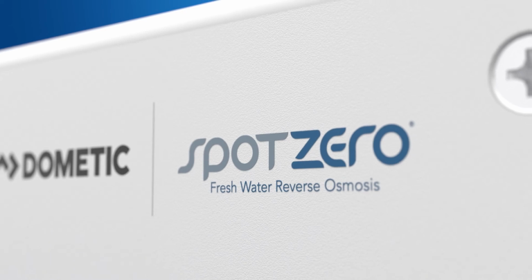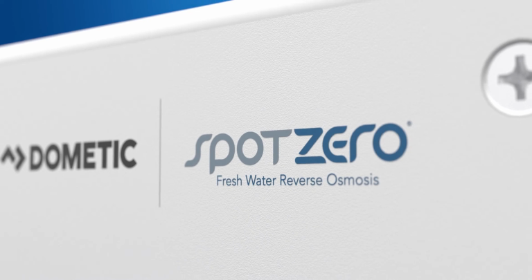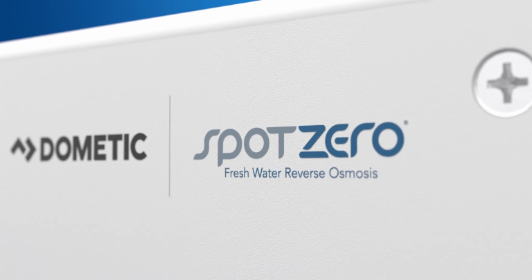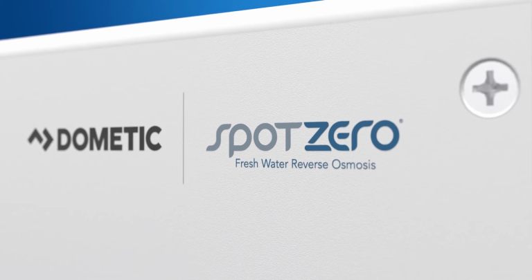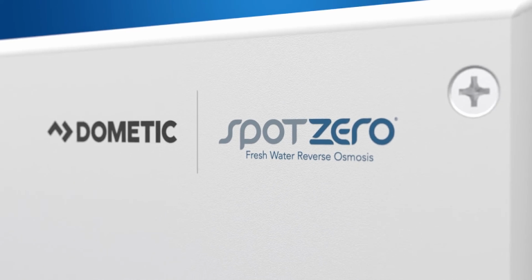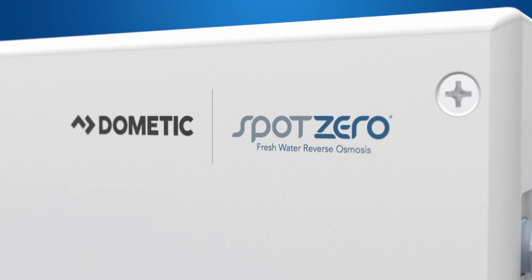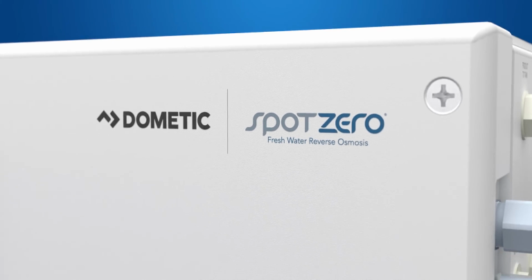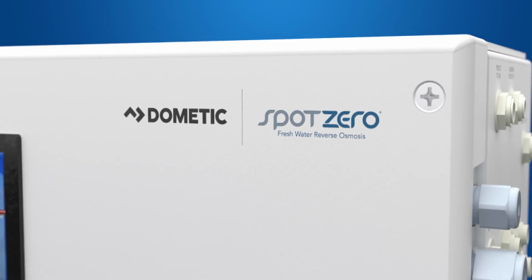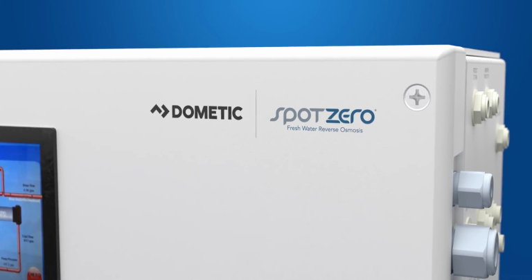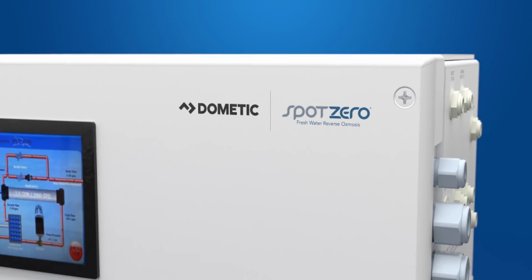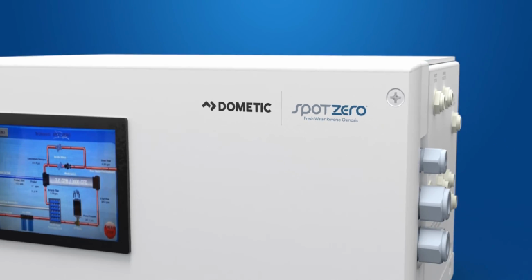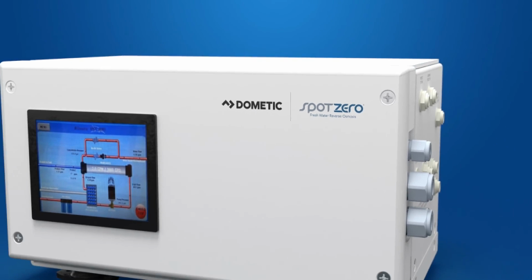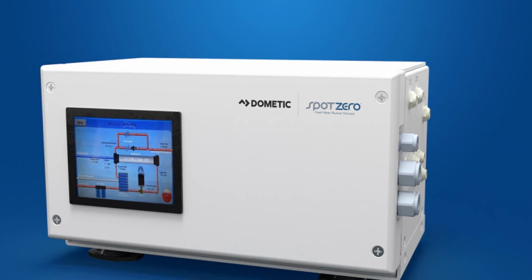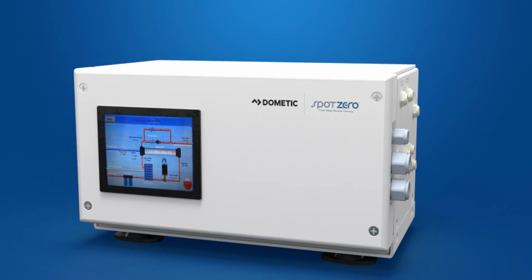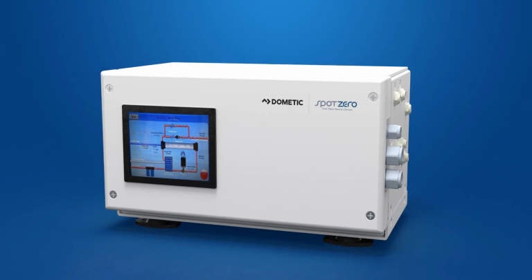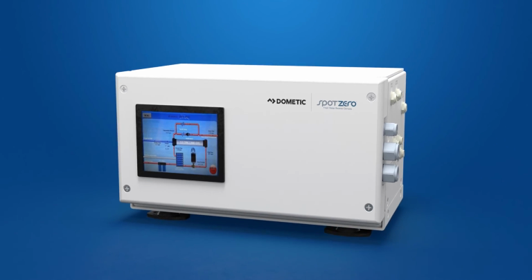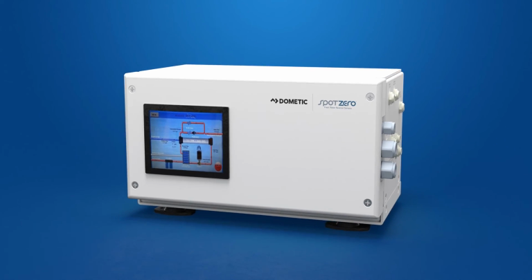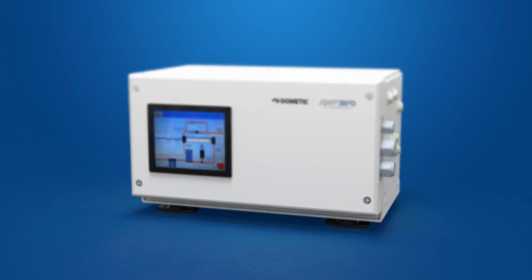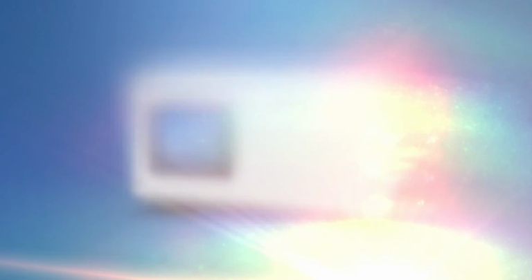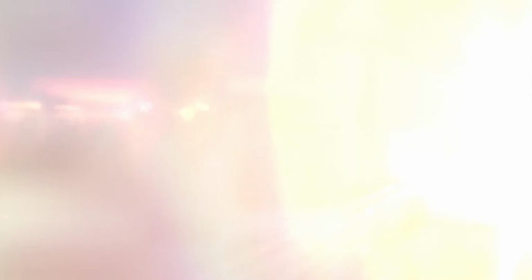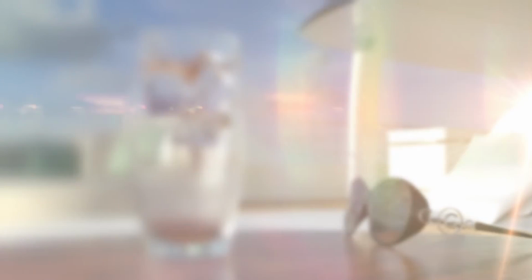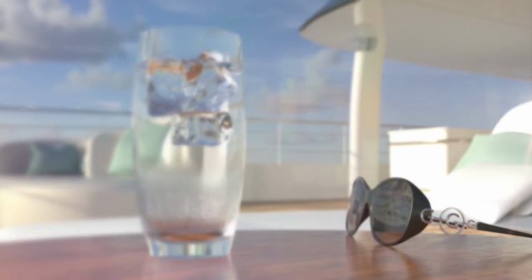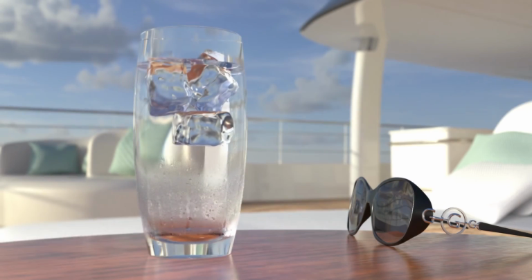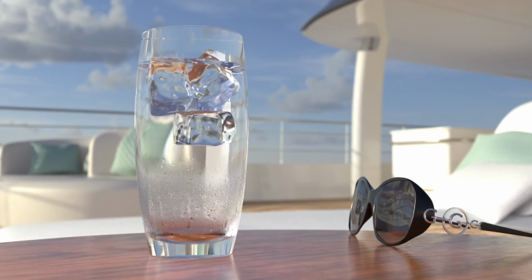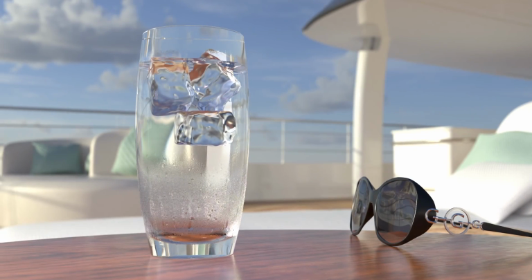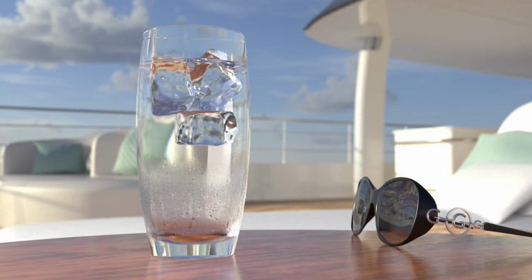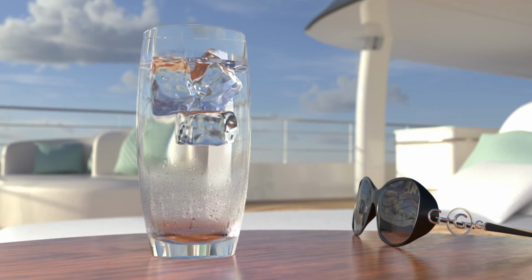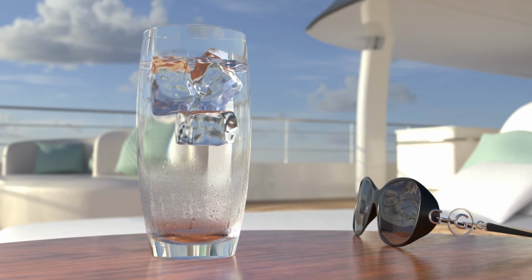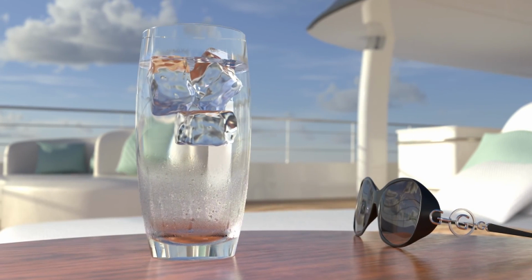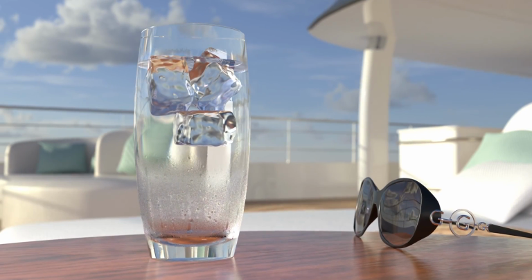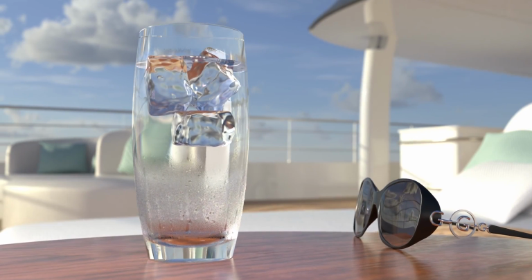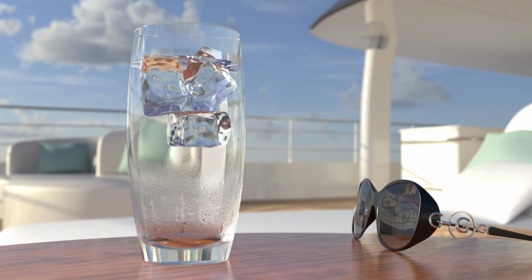Switch to a Spot Zero water system. Use that overtime enjoying the shine with a tall glass of the purest water on Earth.